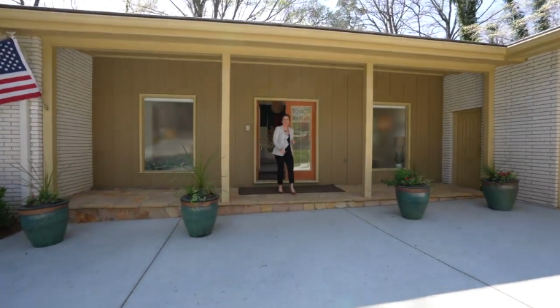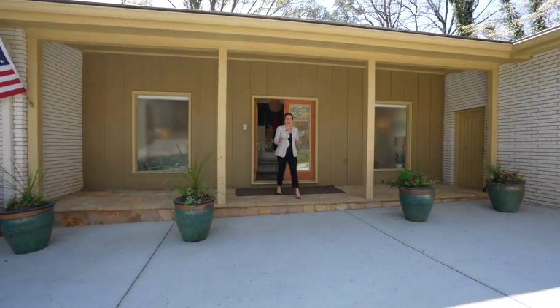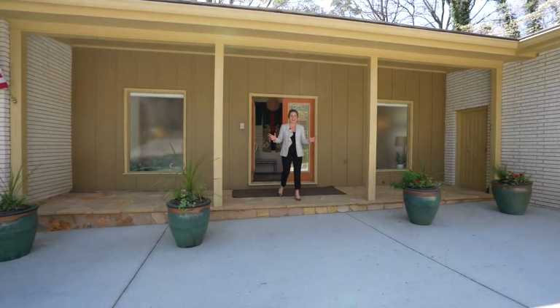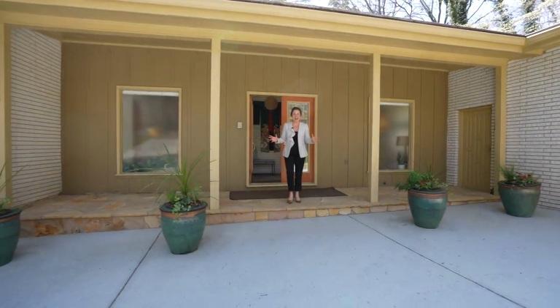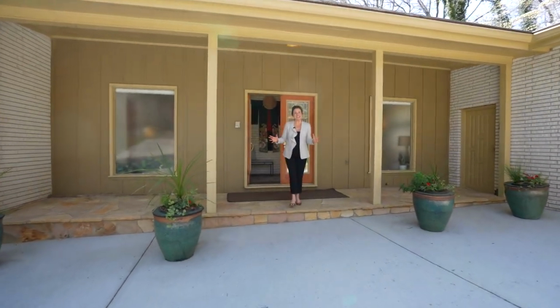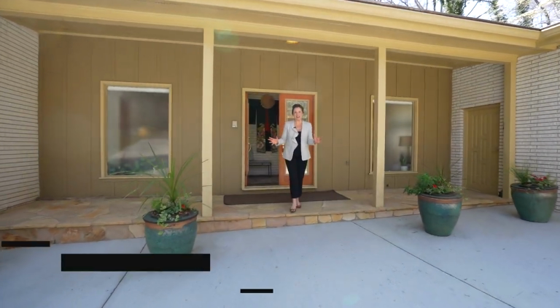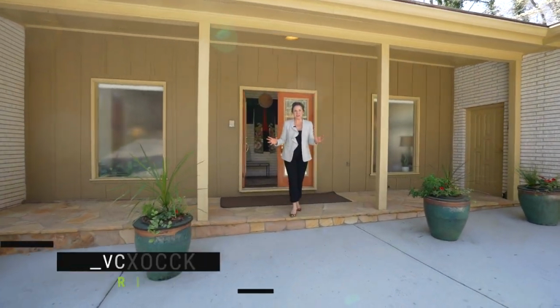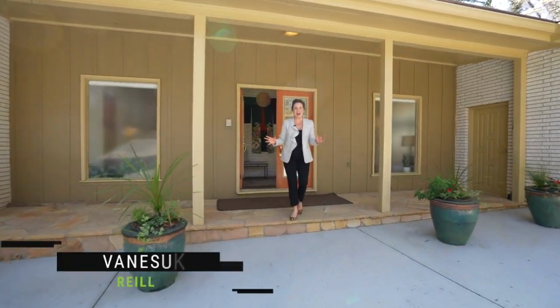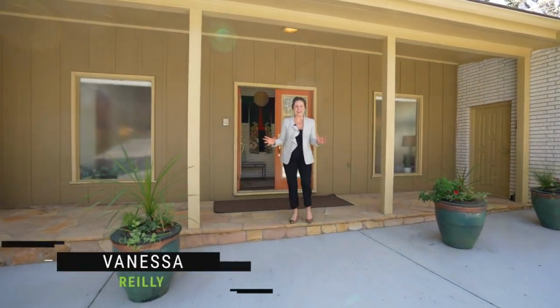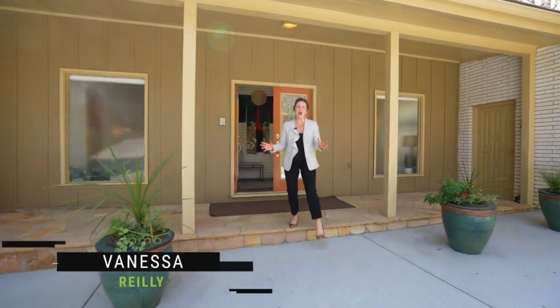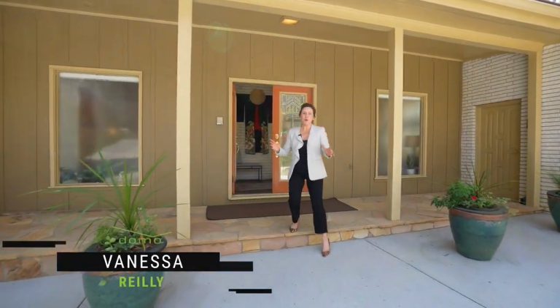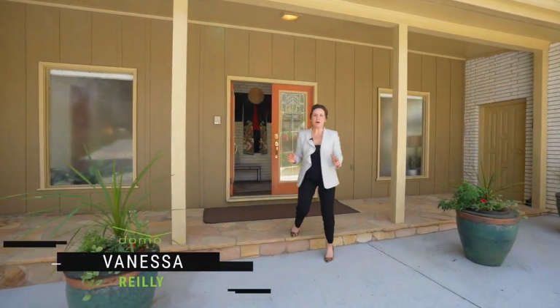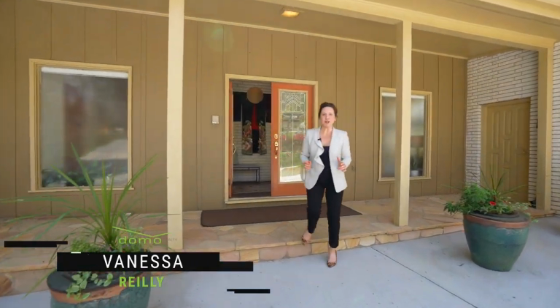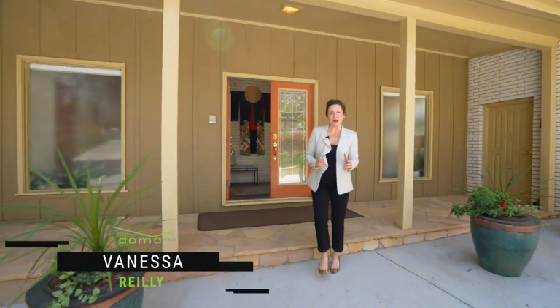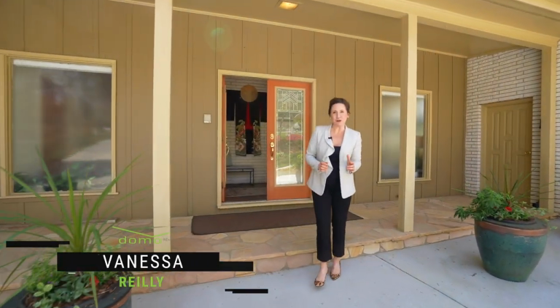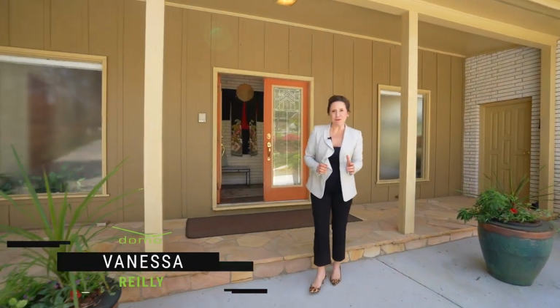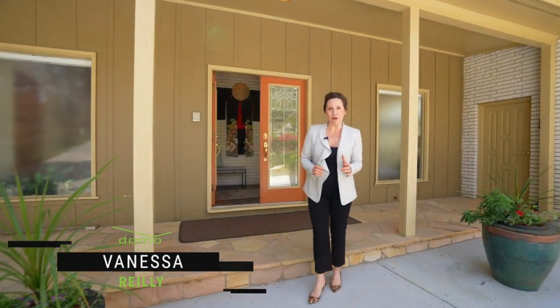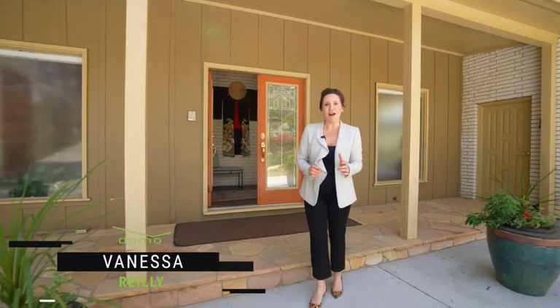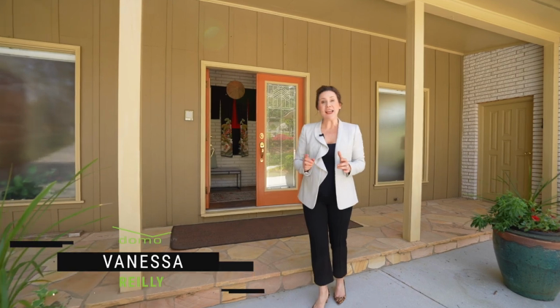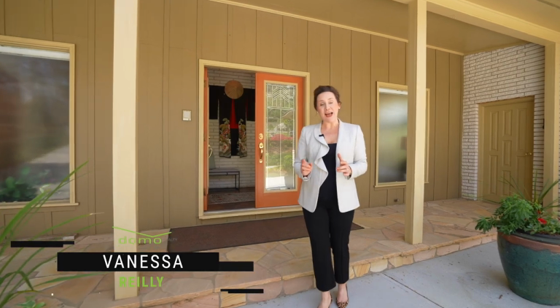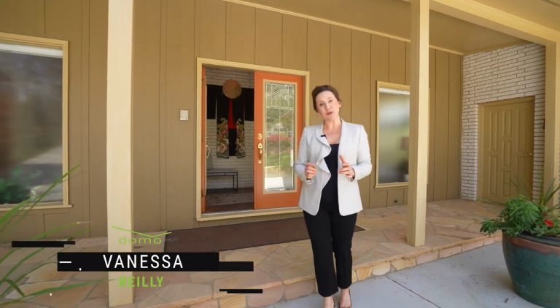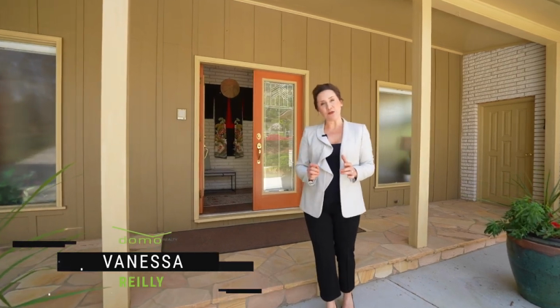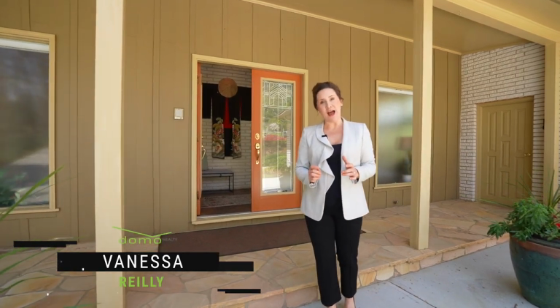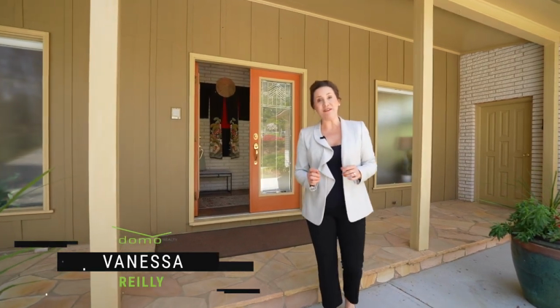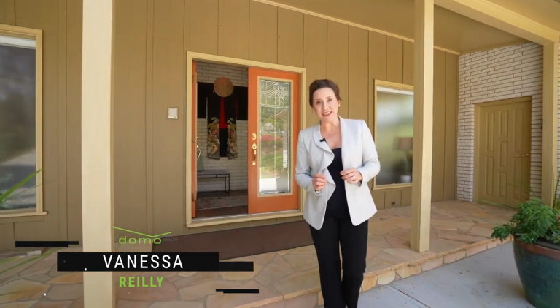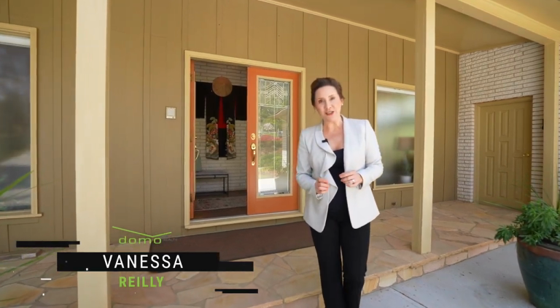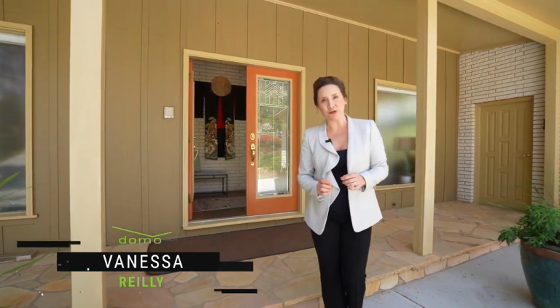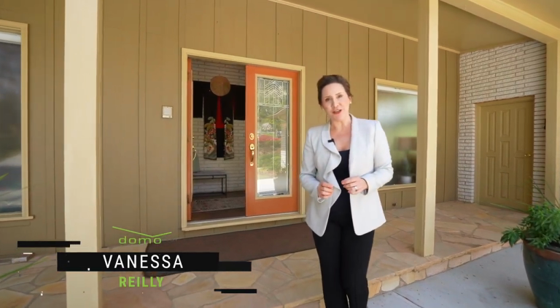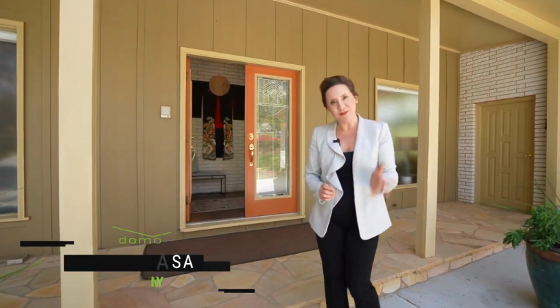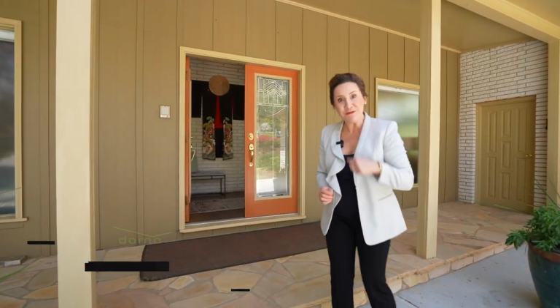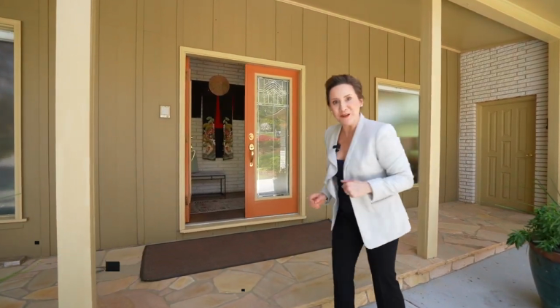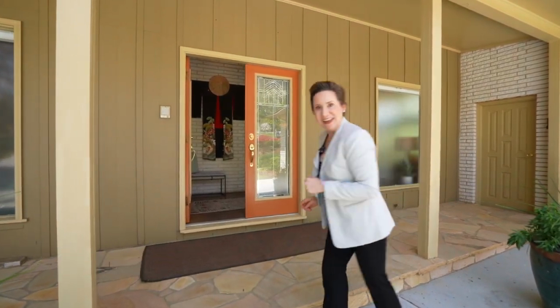Hey guys, it's Vanessa Reilly. Welcome to 2024 Castleway Drive in Atlanta, Georgia. Follow me.